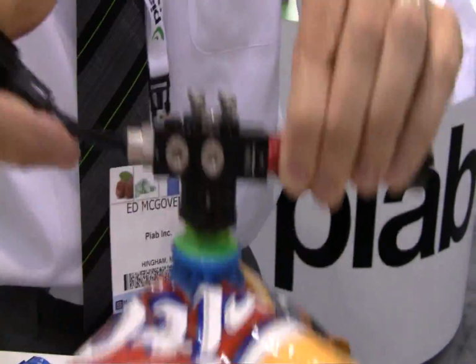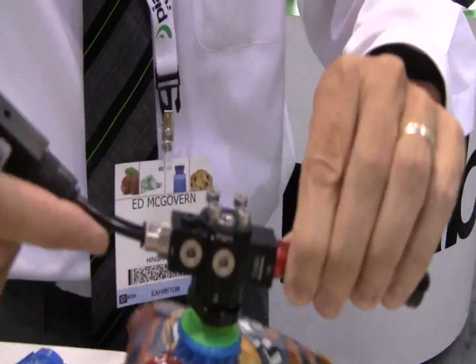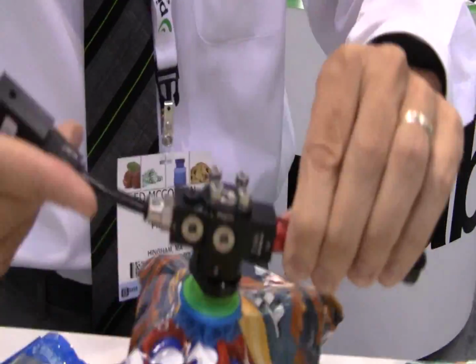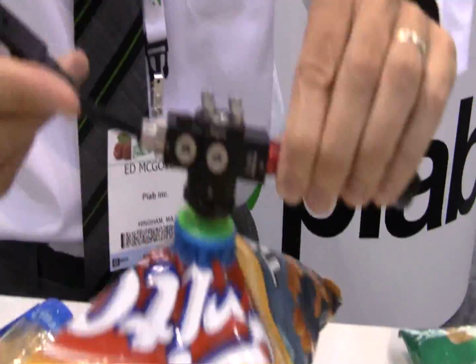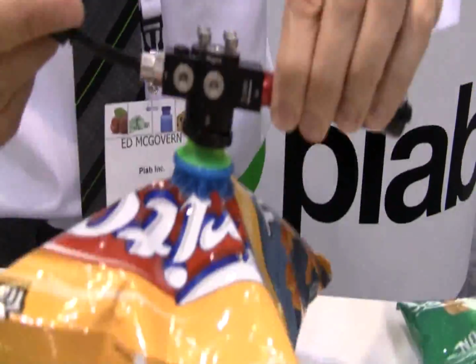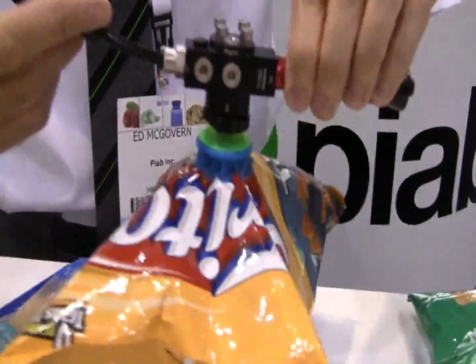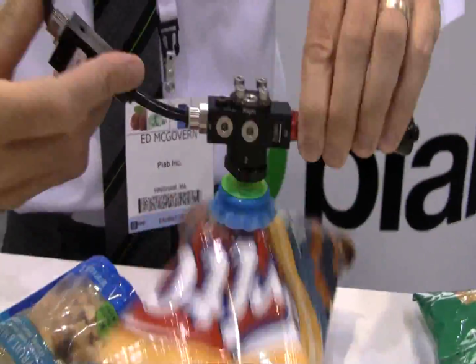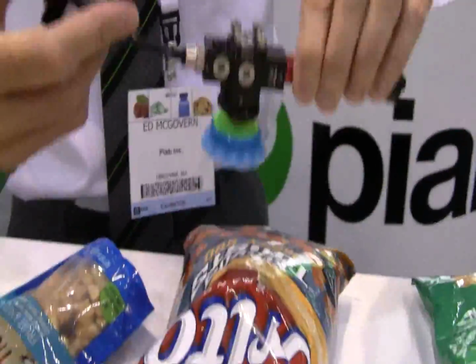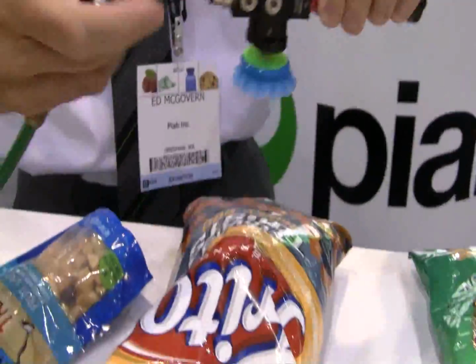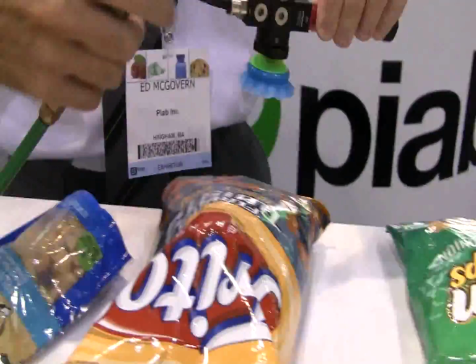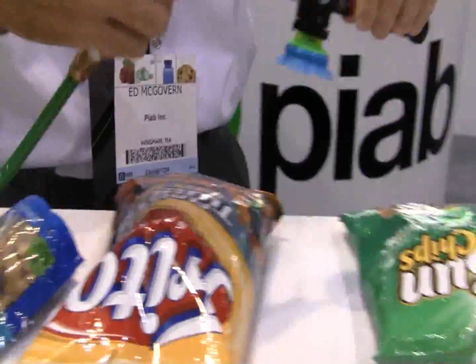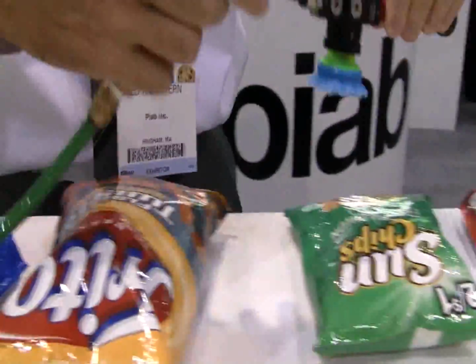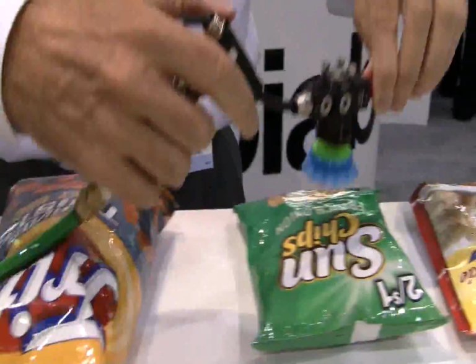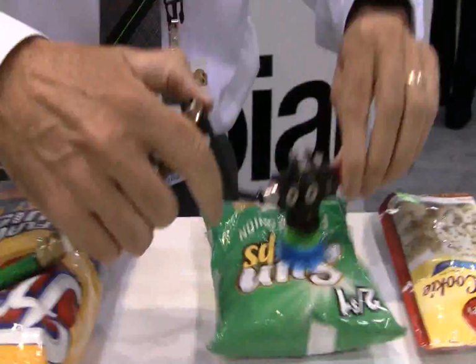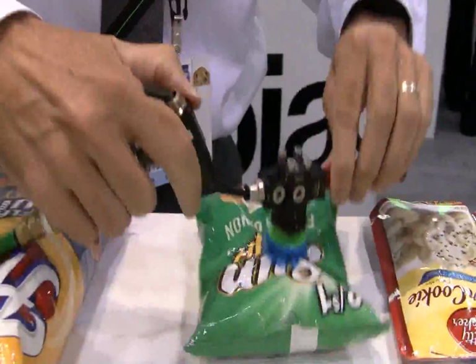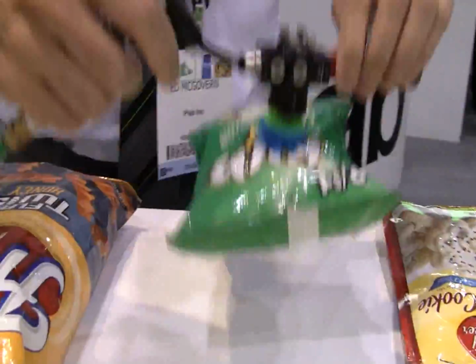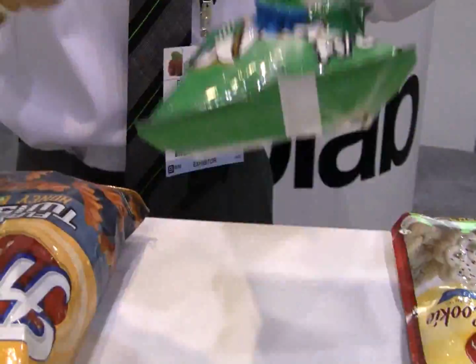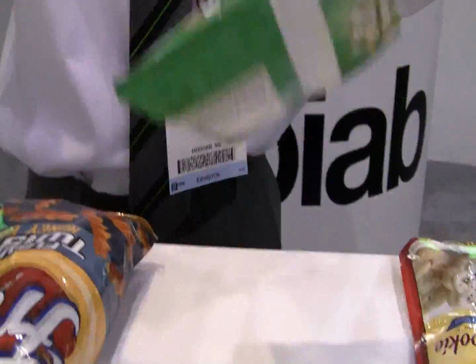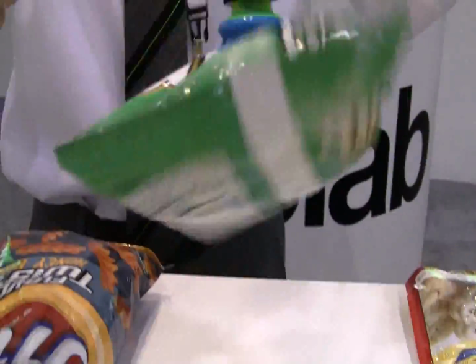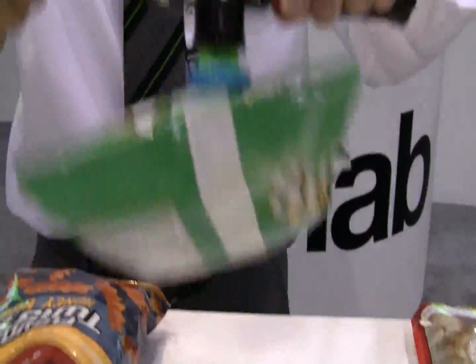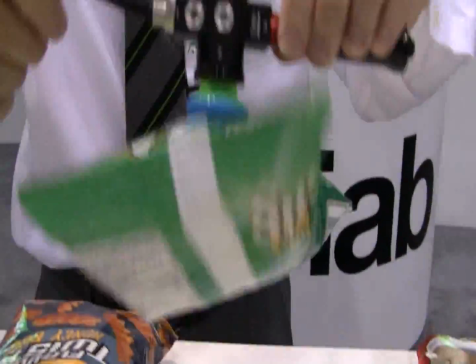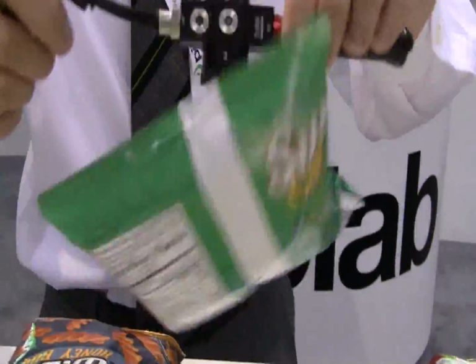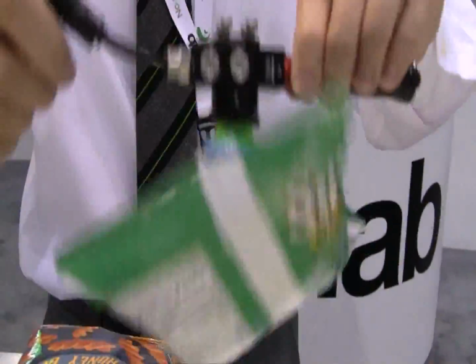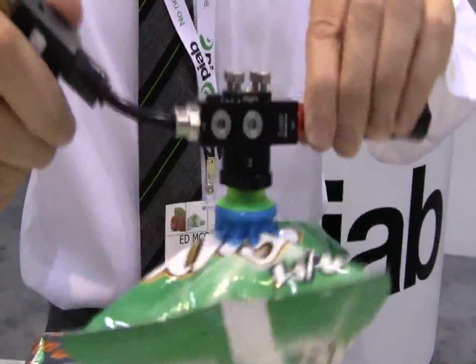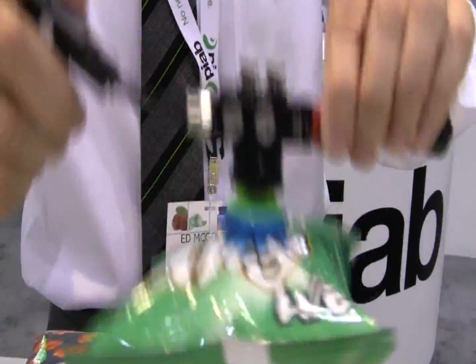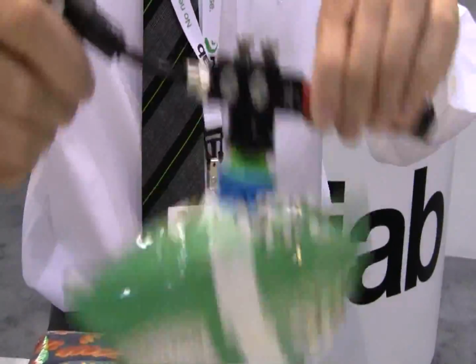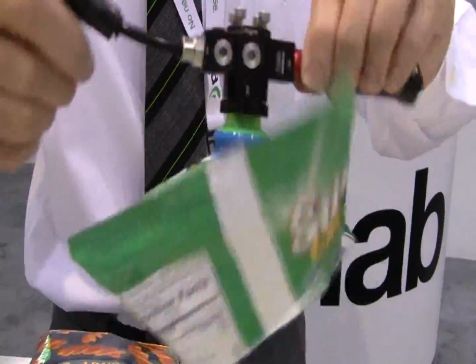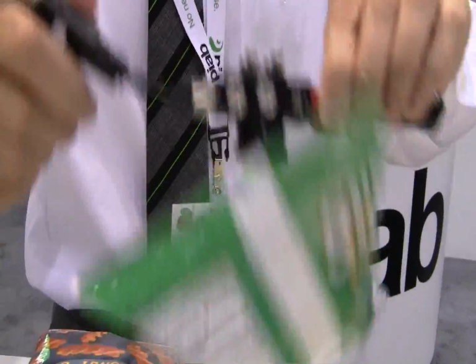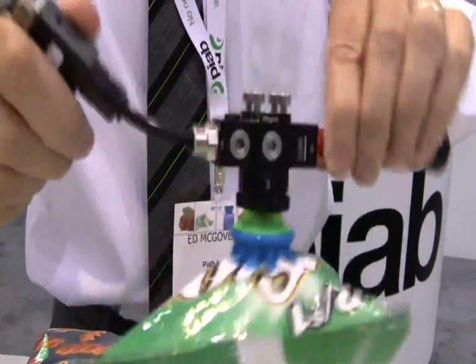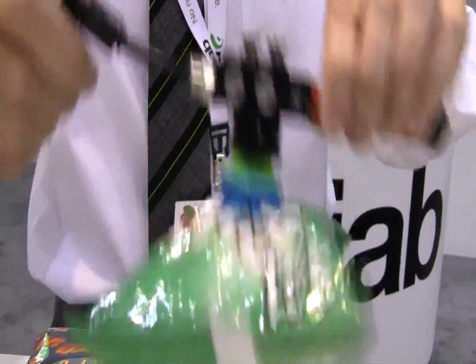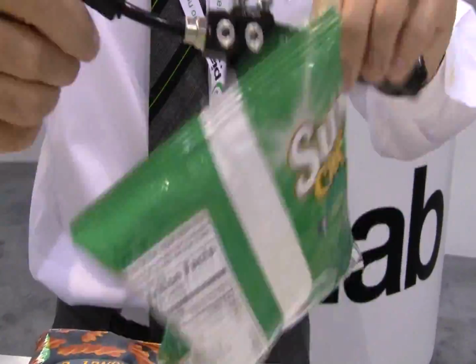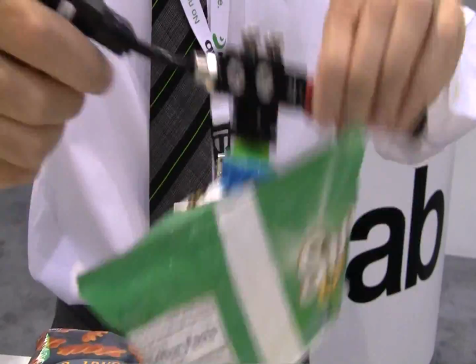As I mentioned, a standard suction cup is not something that works well in this type of application.